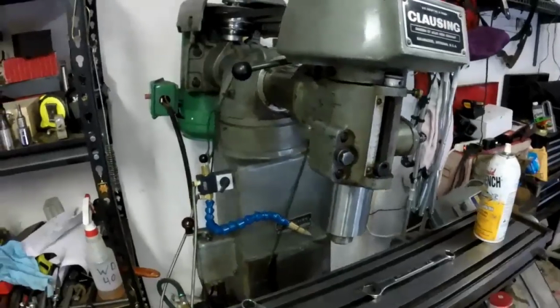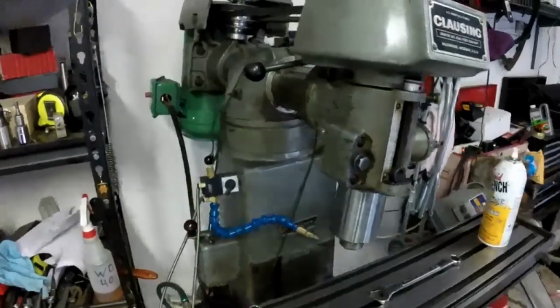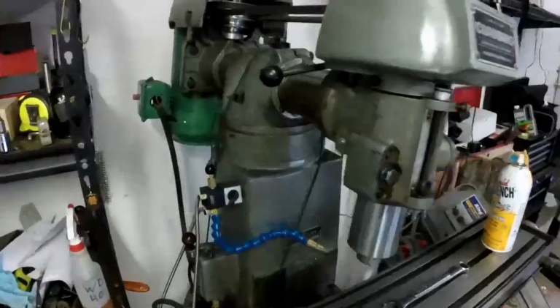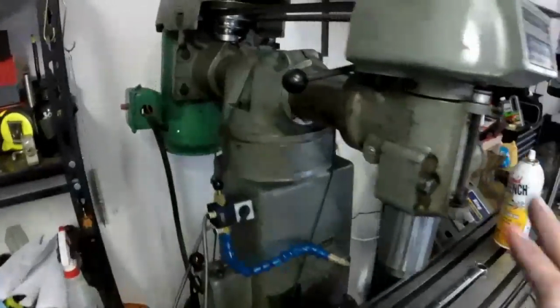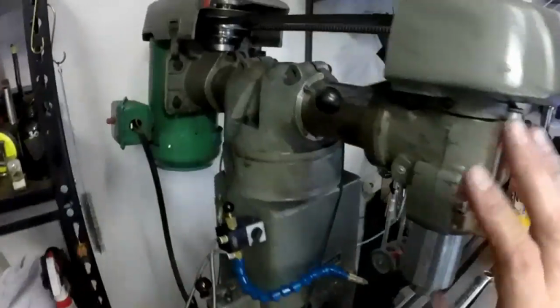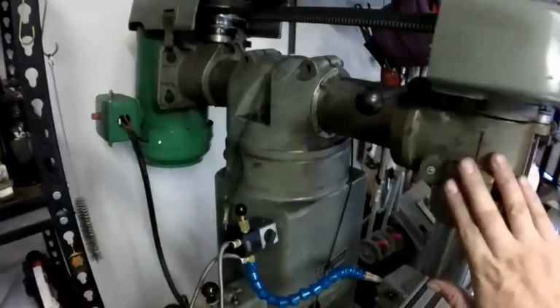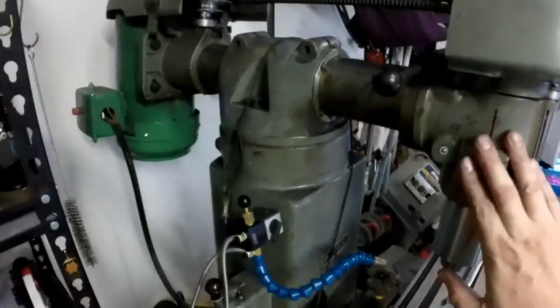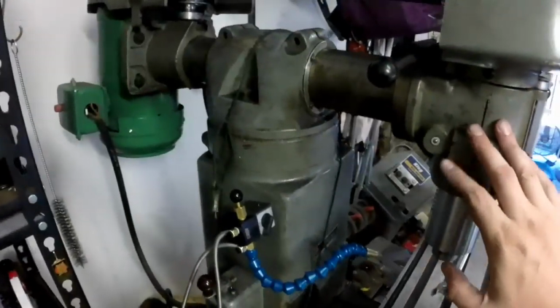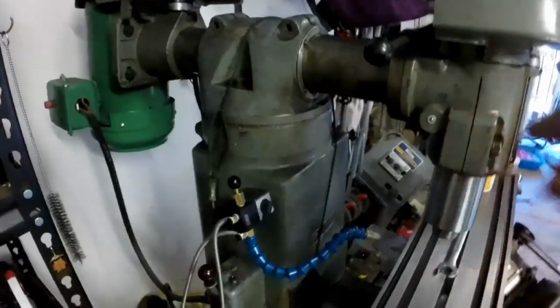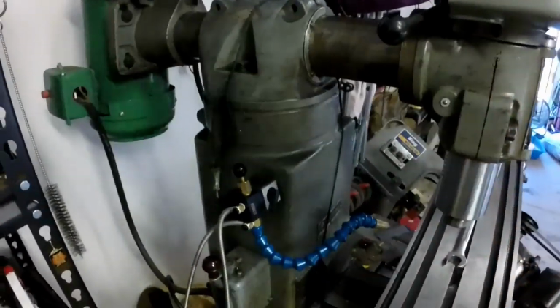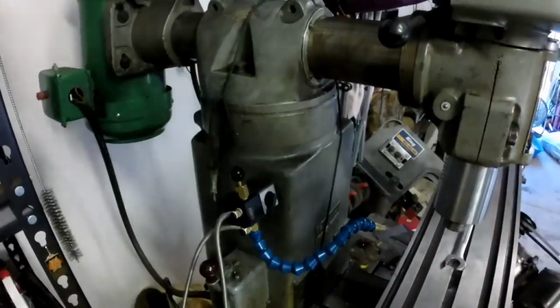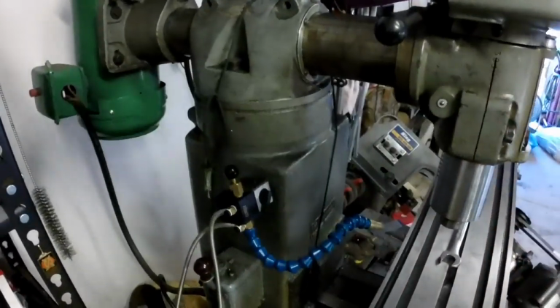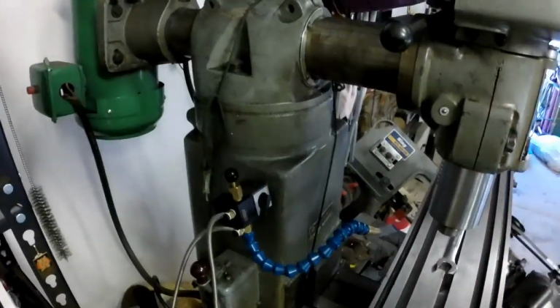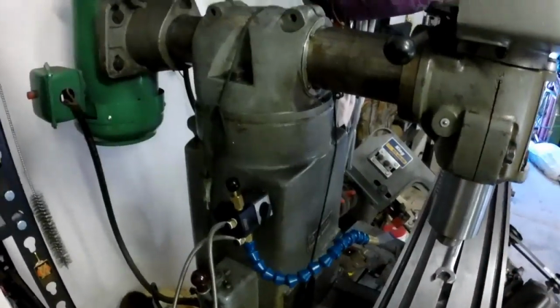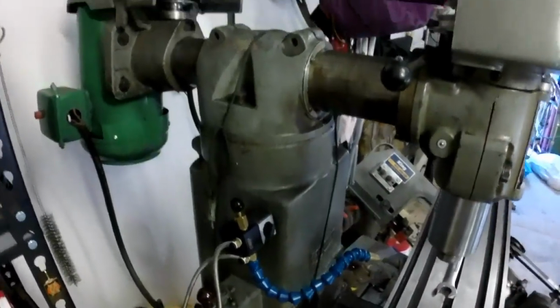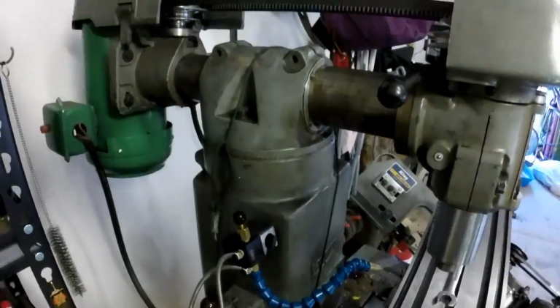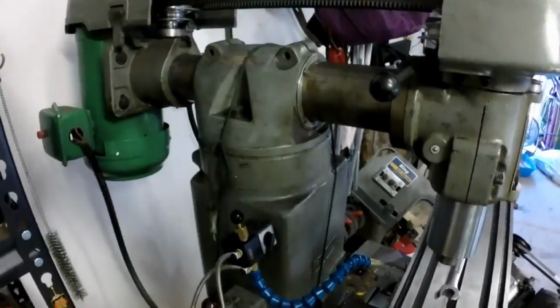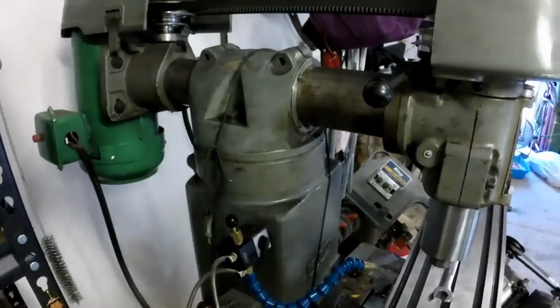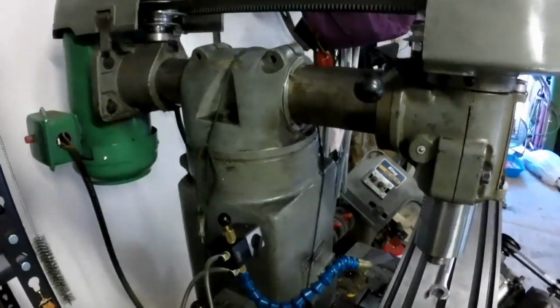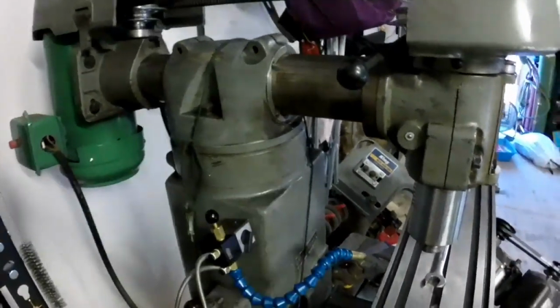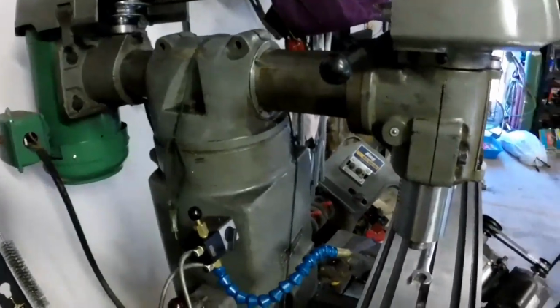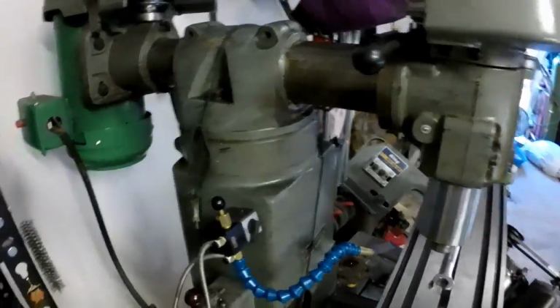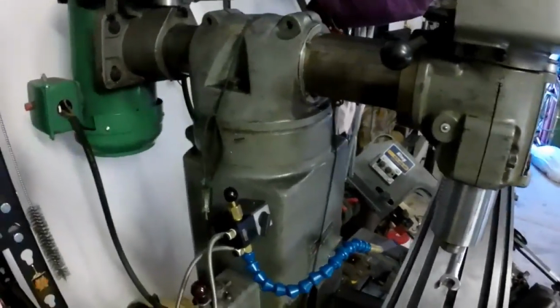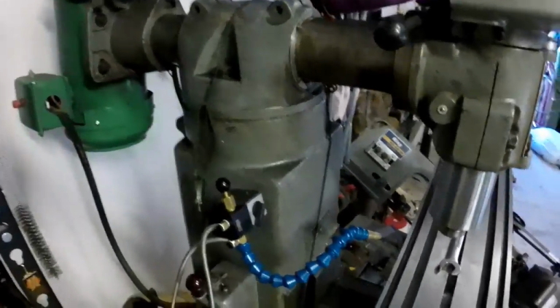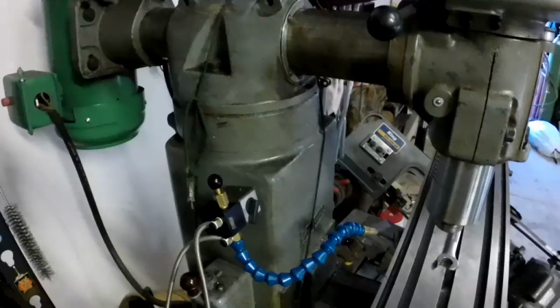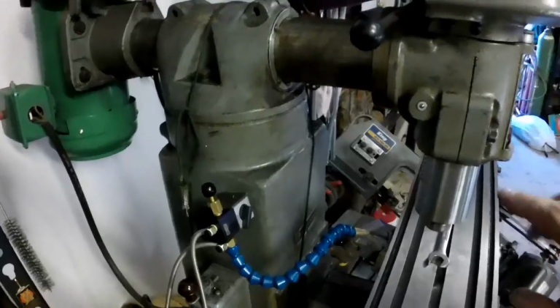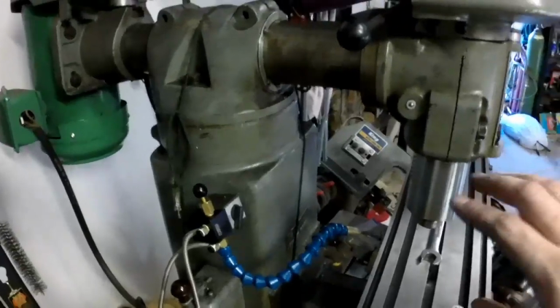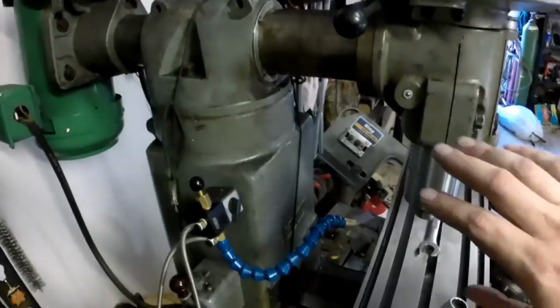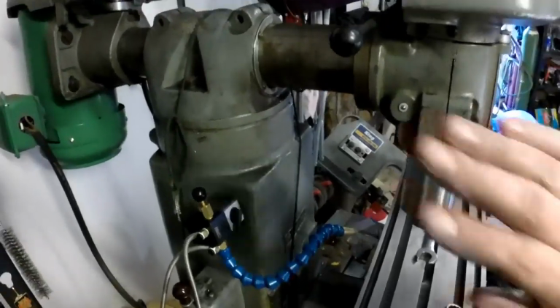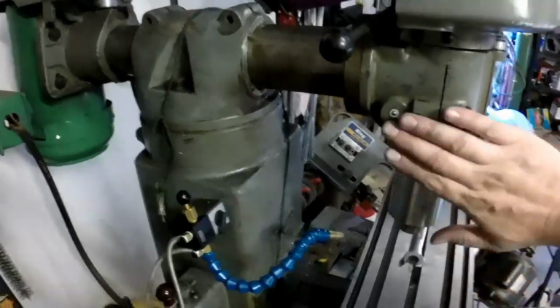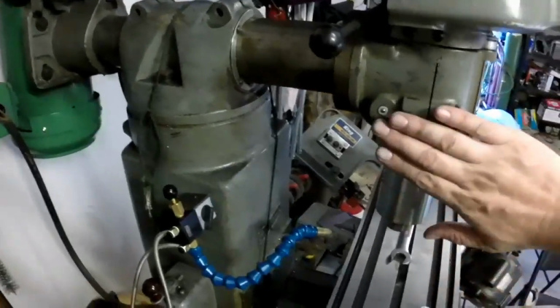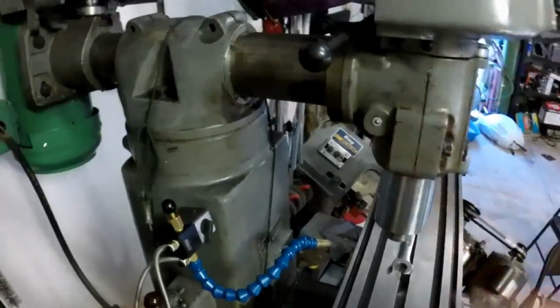I thought I'd do a quick video, just a short clip on how I tram in my mill.